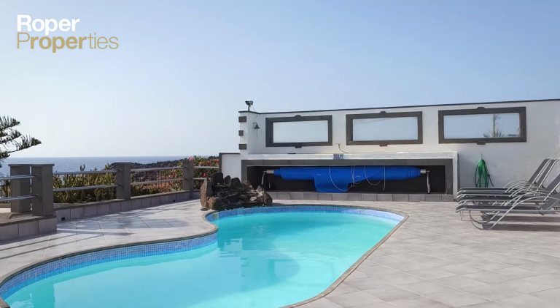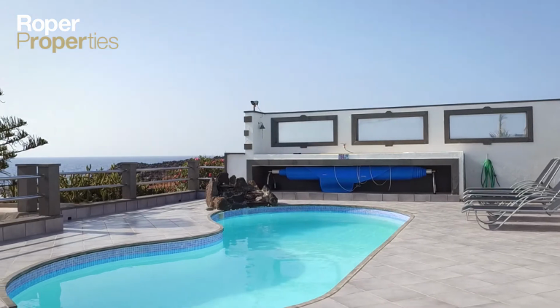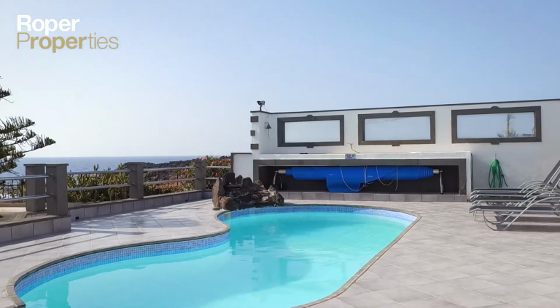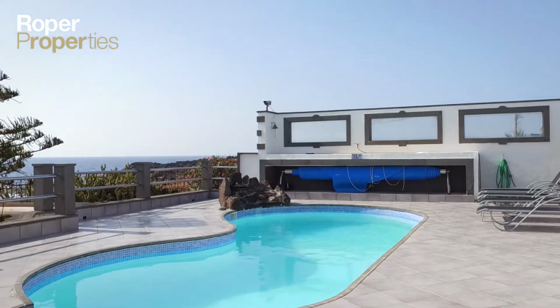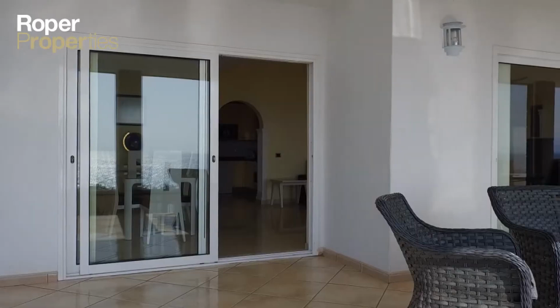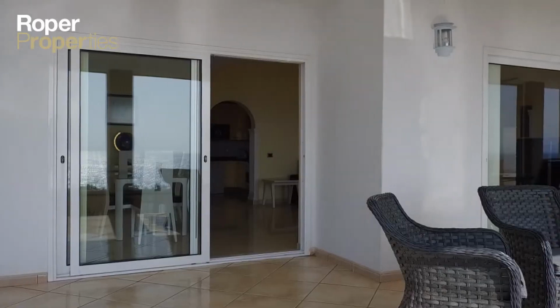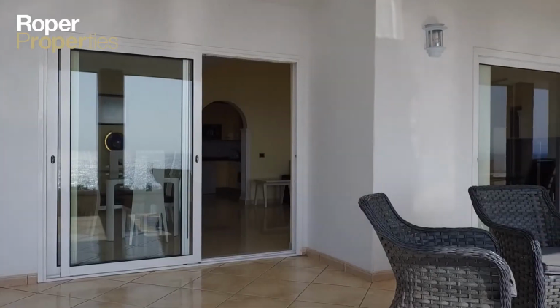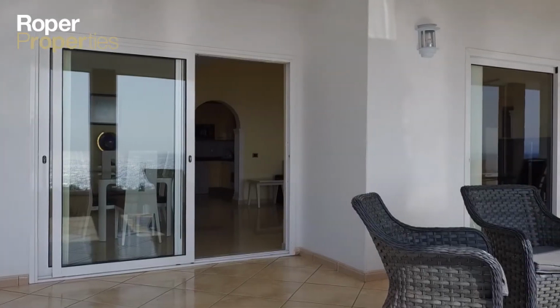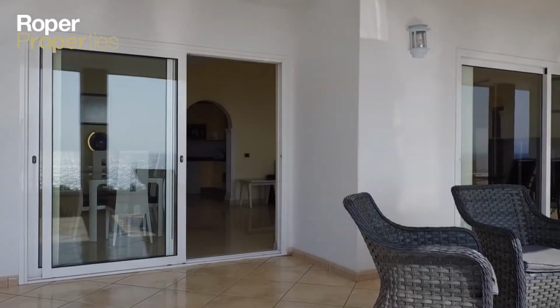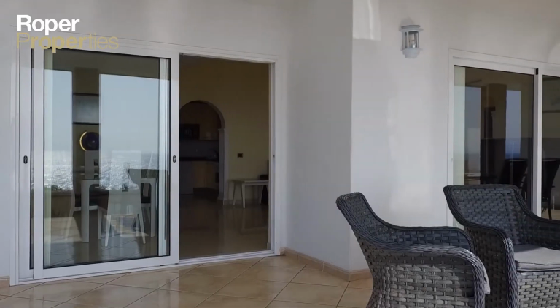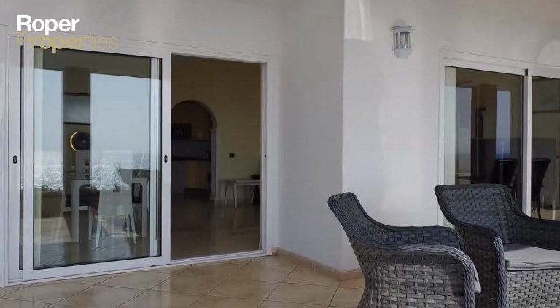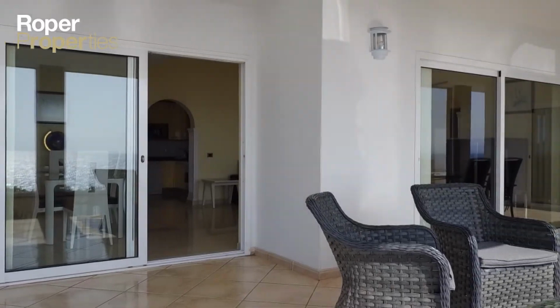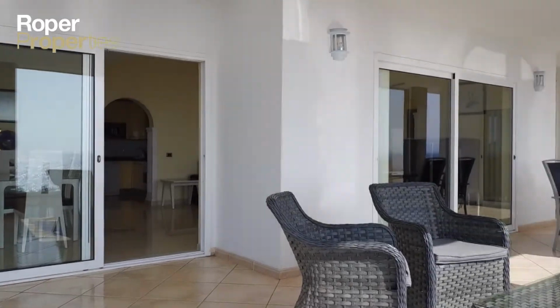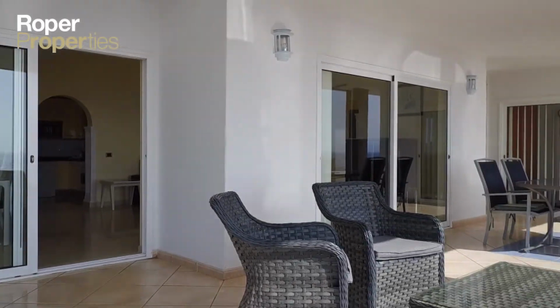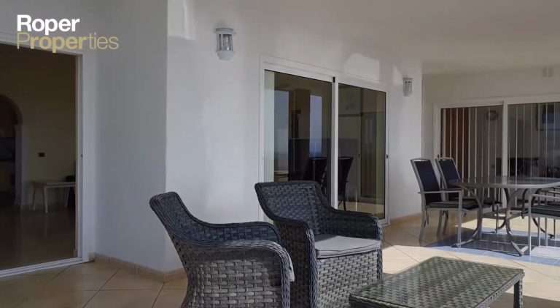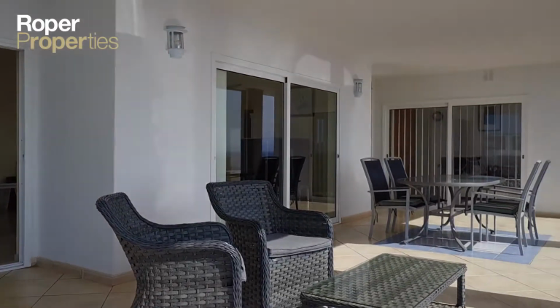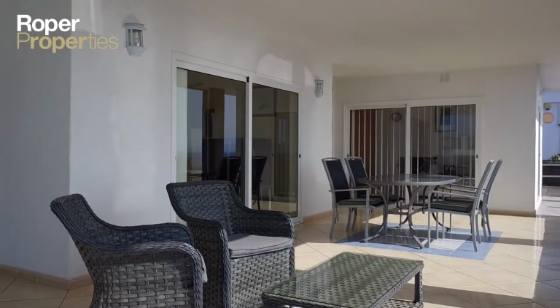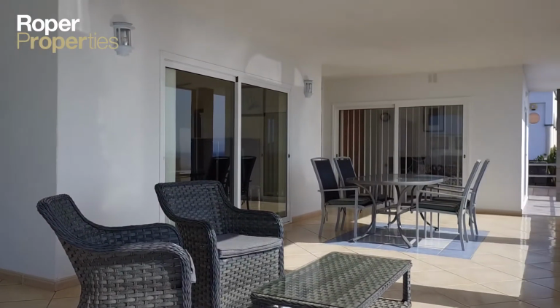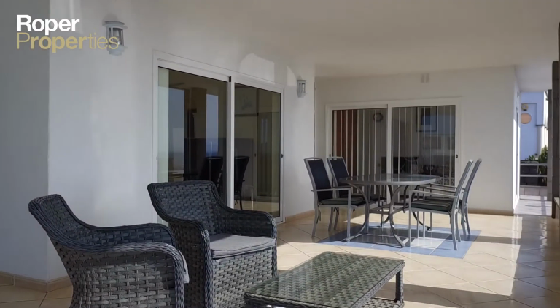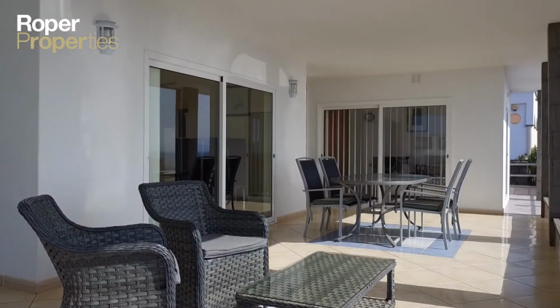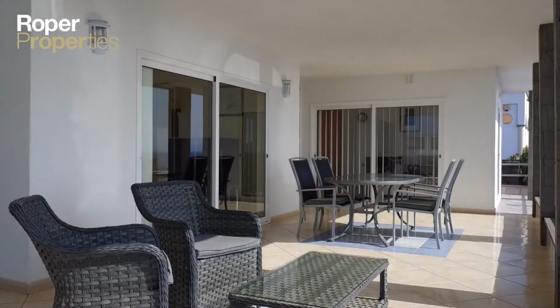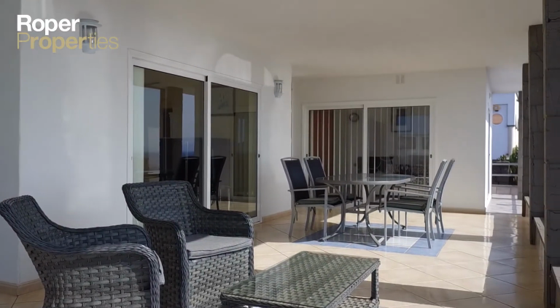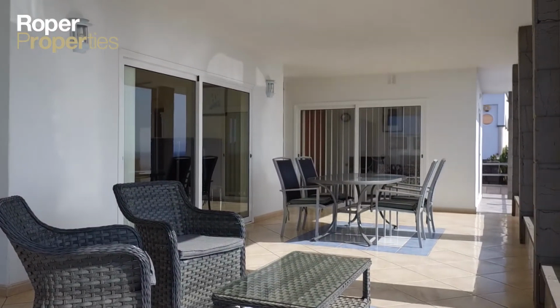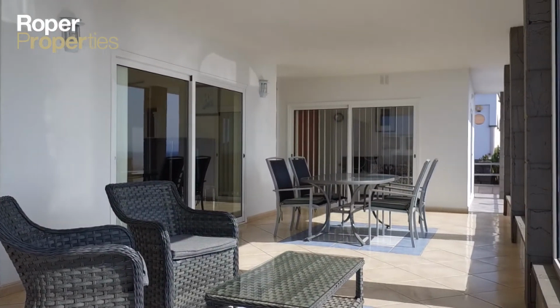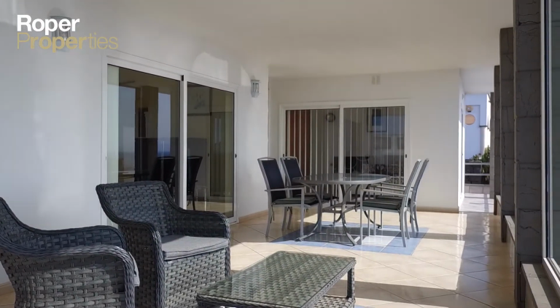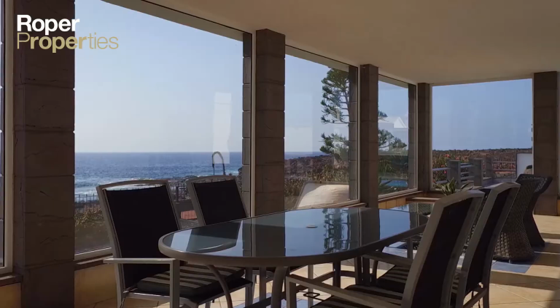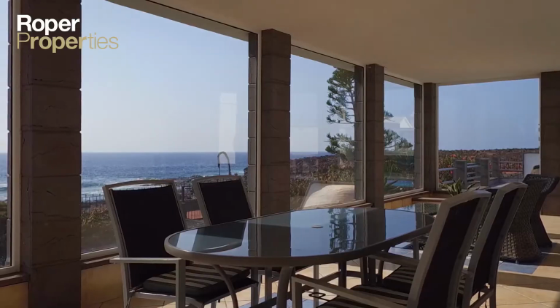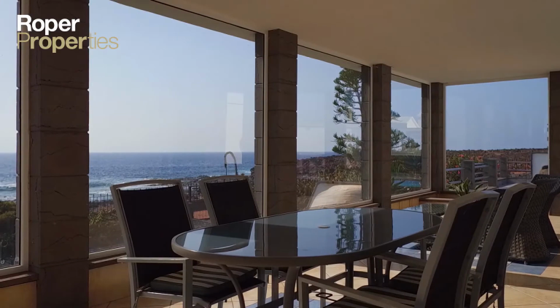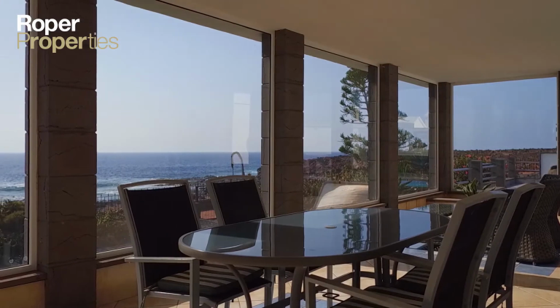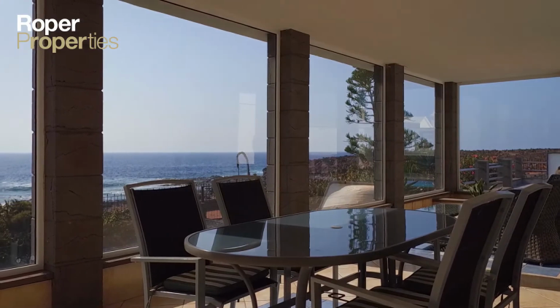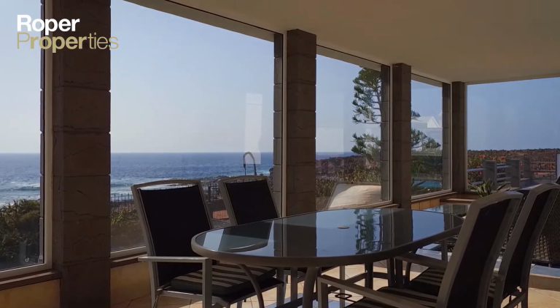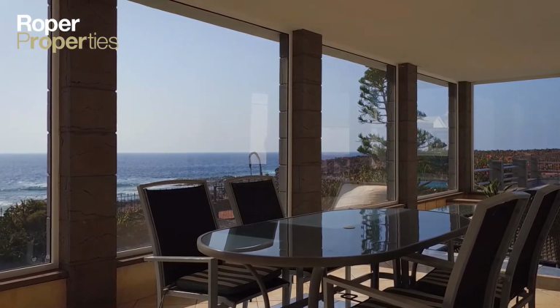A large jacuzzi and a roof terrace, all offering breathtaking panoramic sea views.